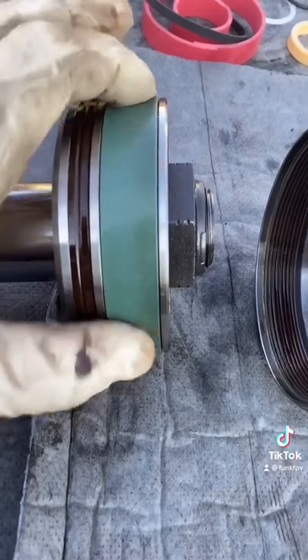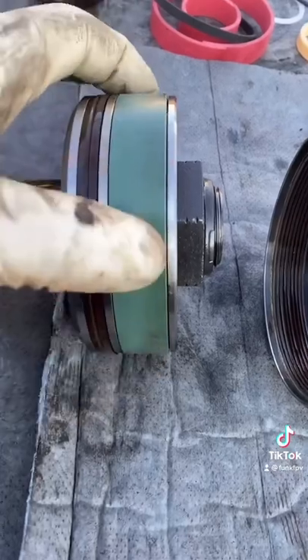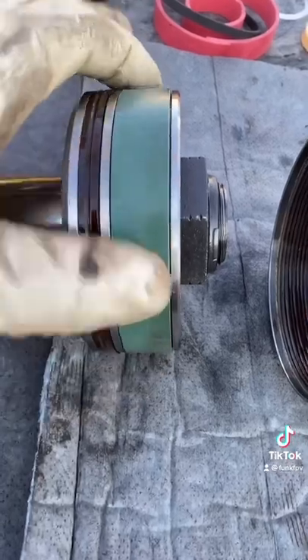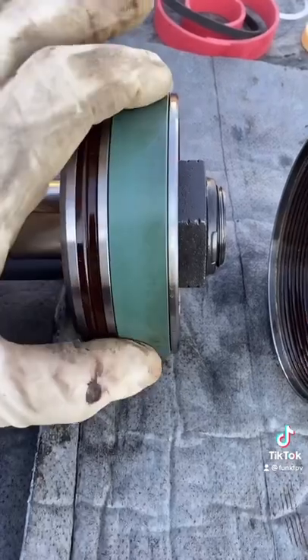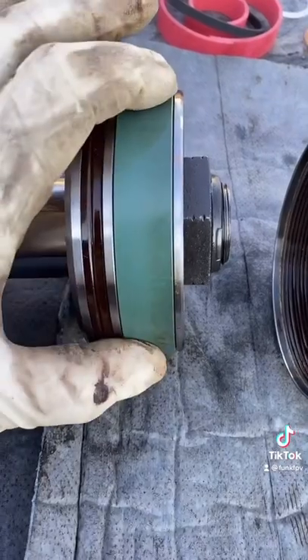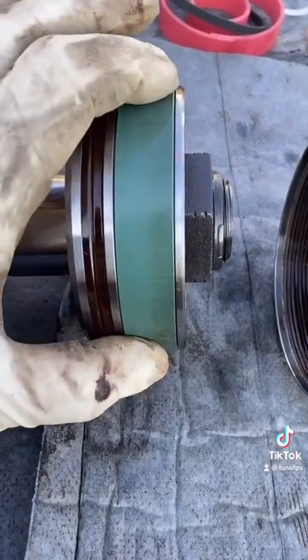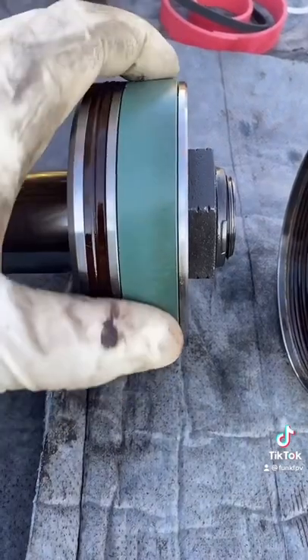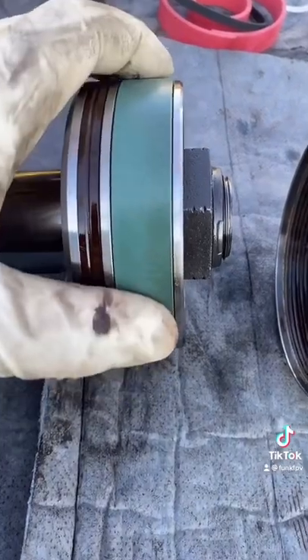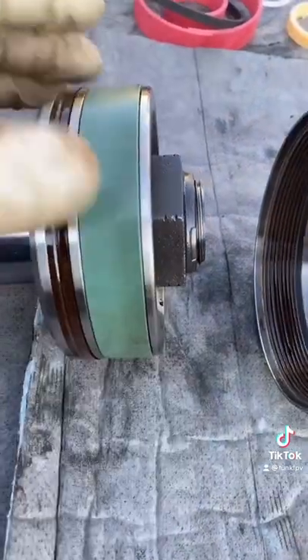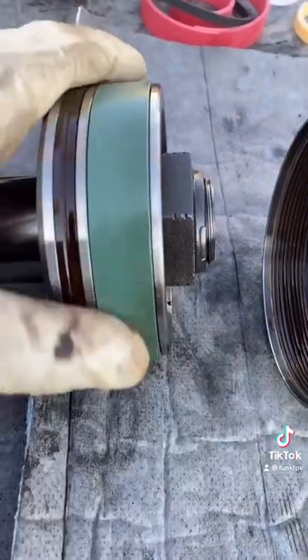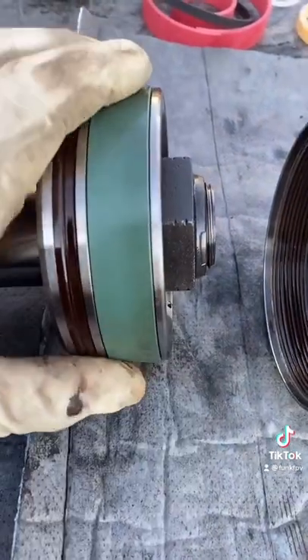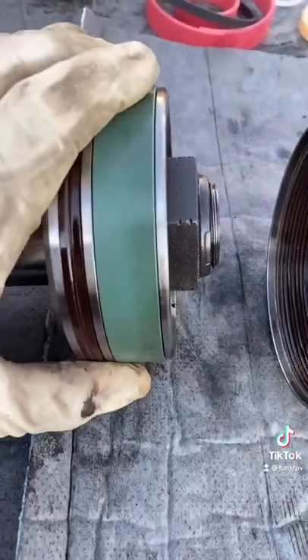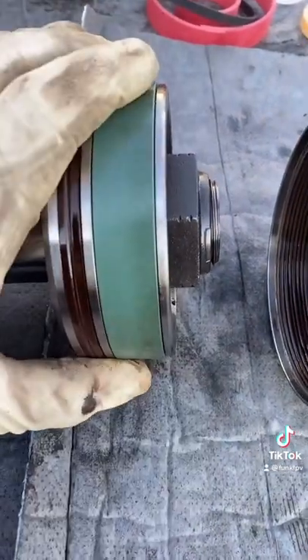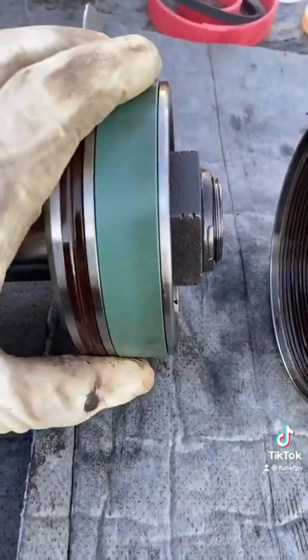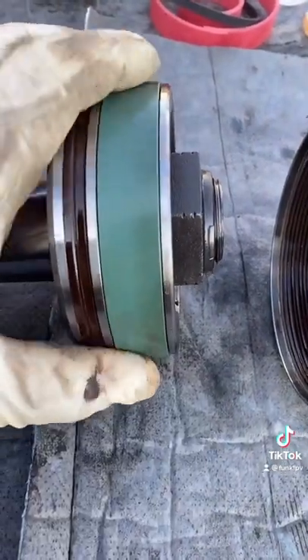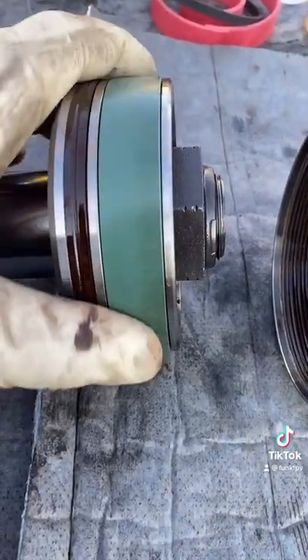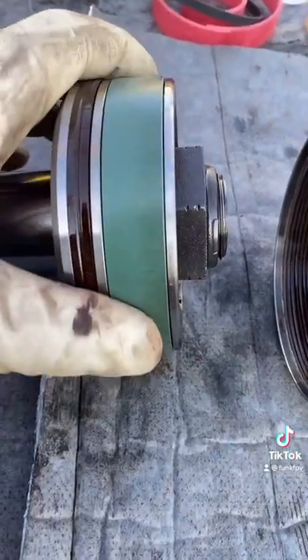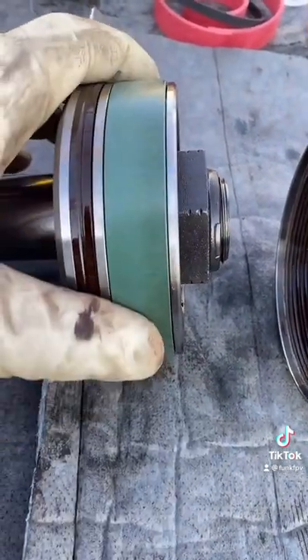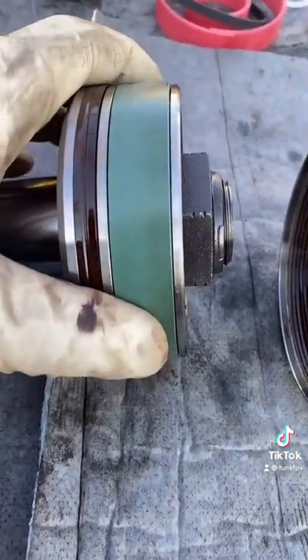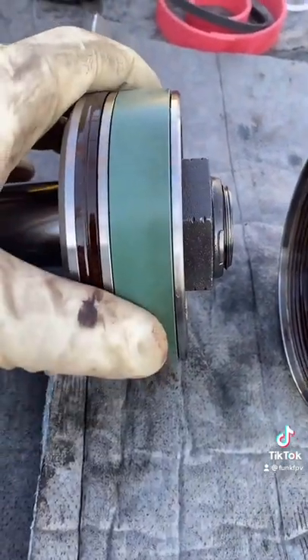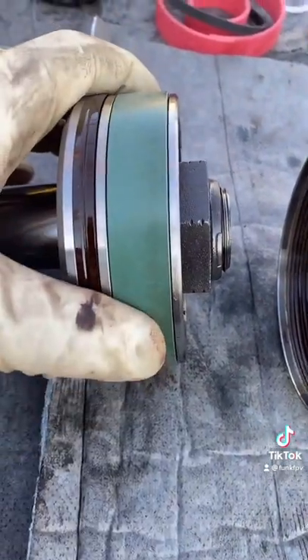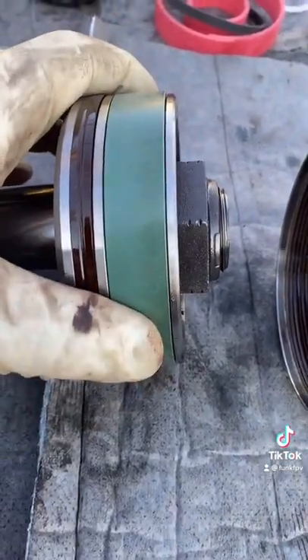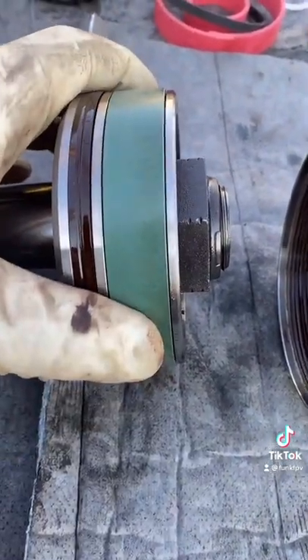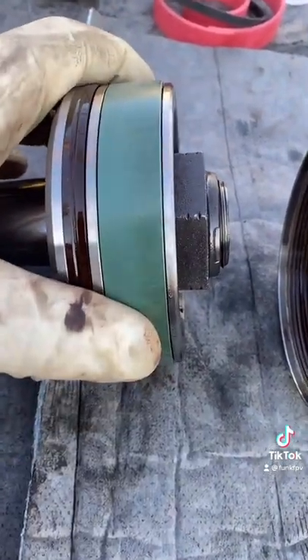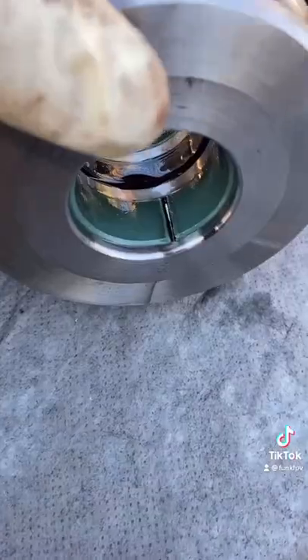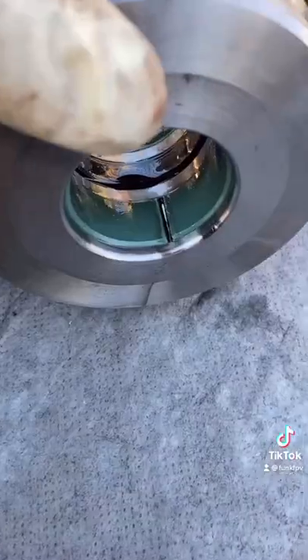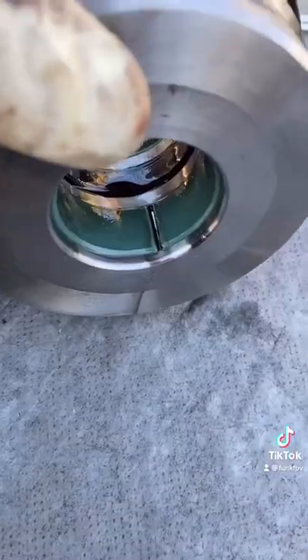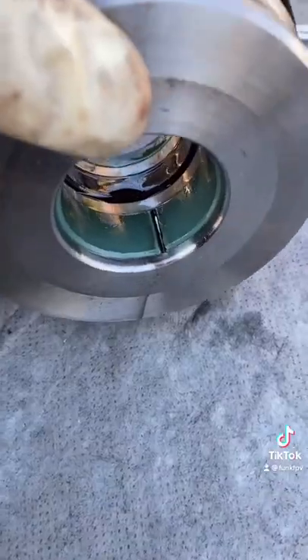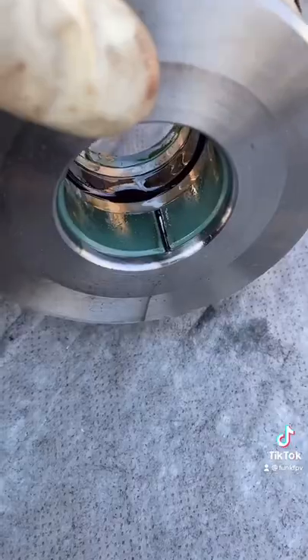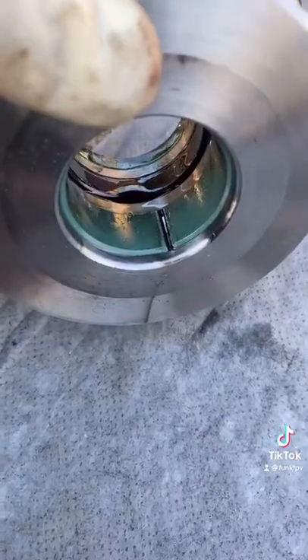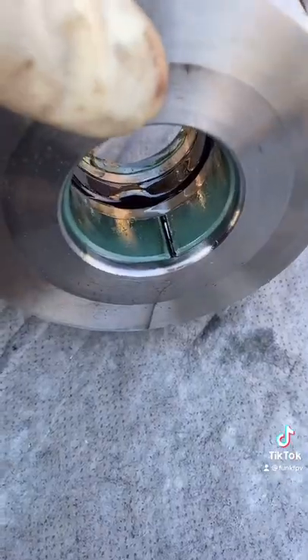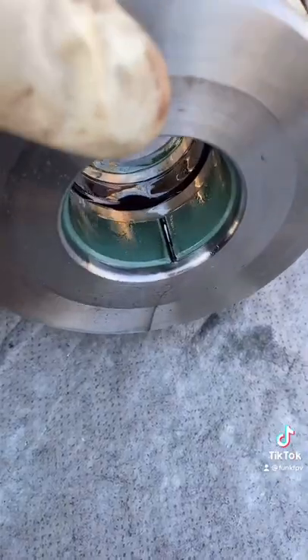This piece right here is a wear ring. It basically keeps metal from metal contact inside the cylinder. The gland also has one.